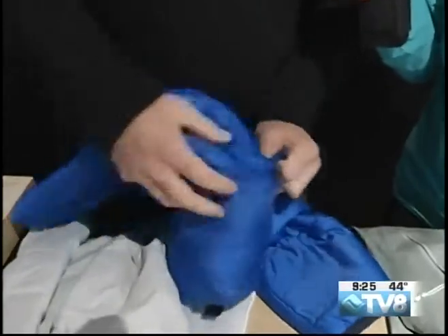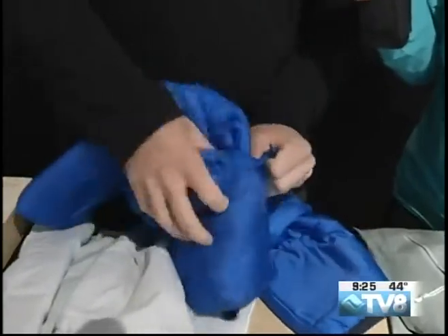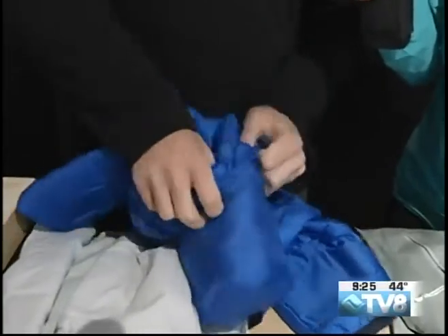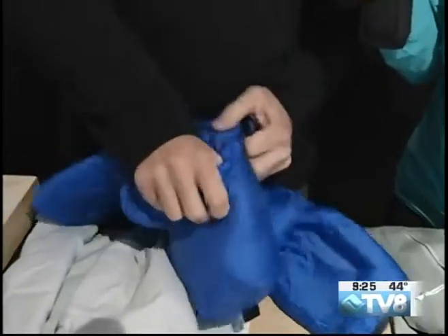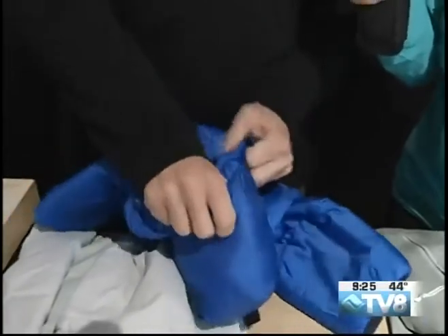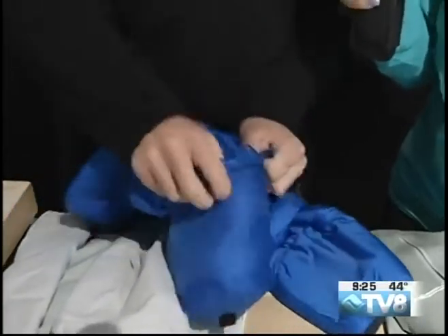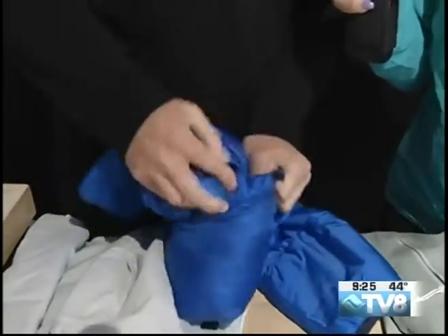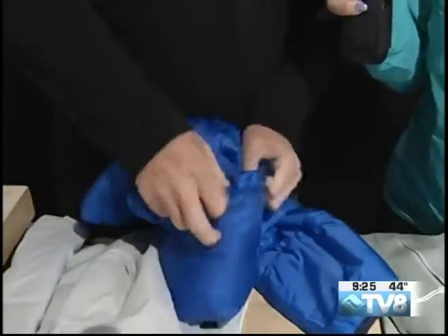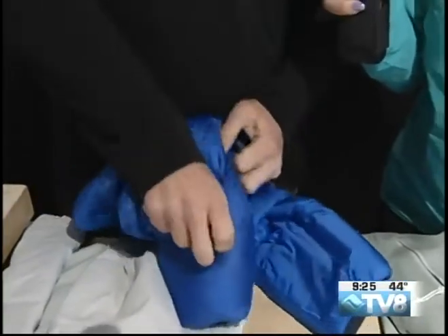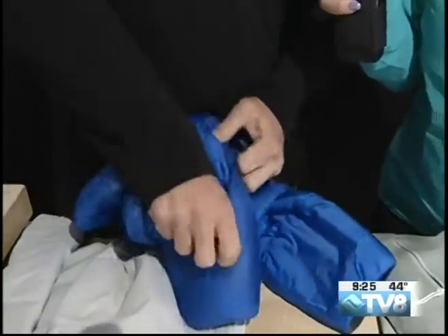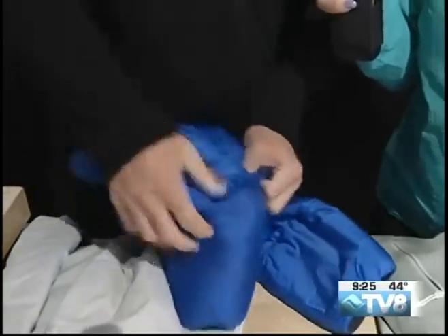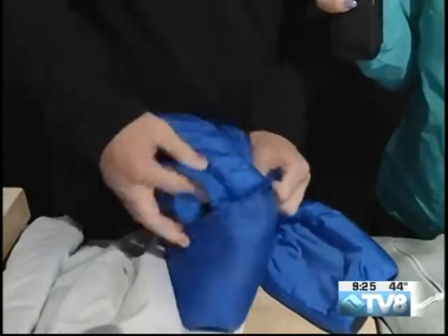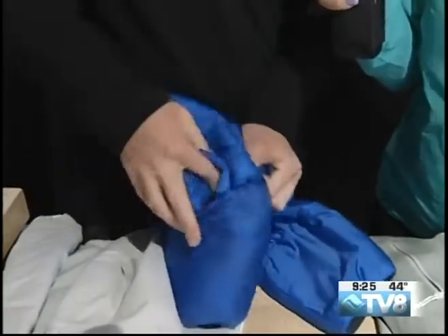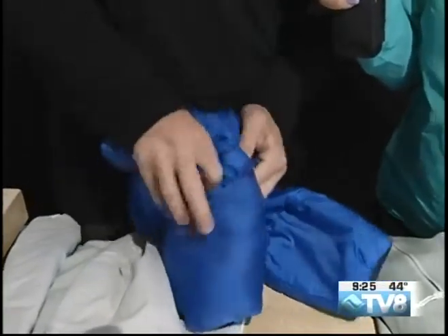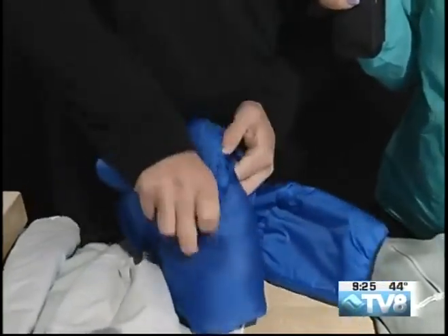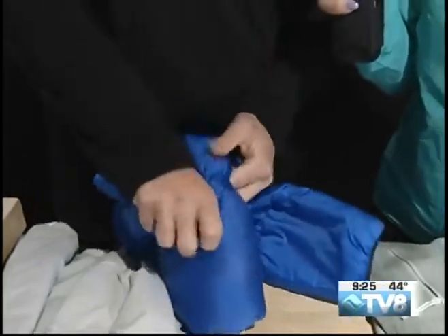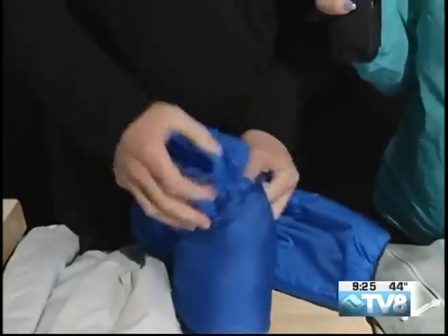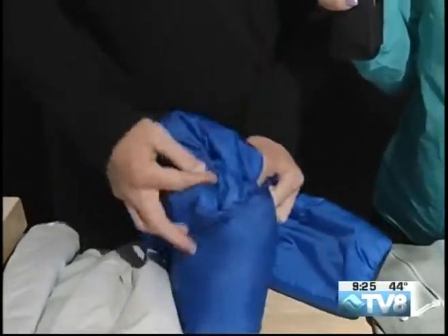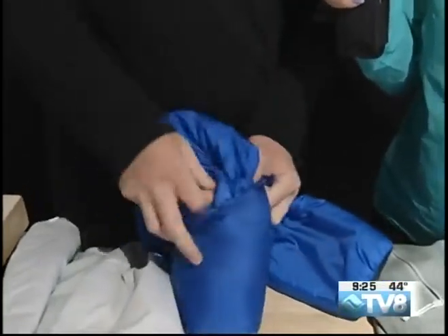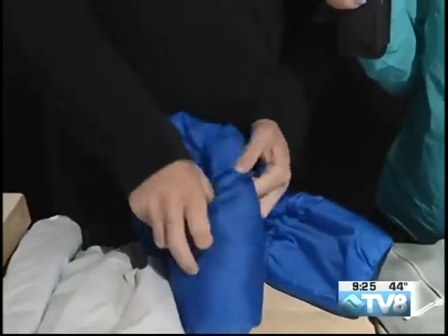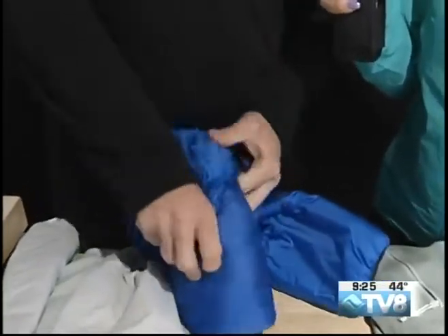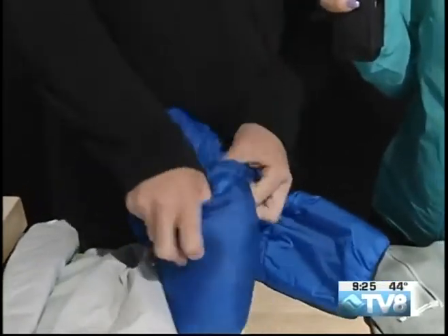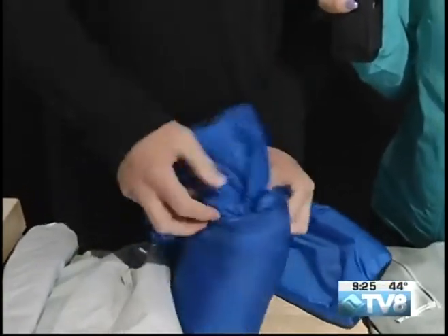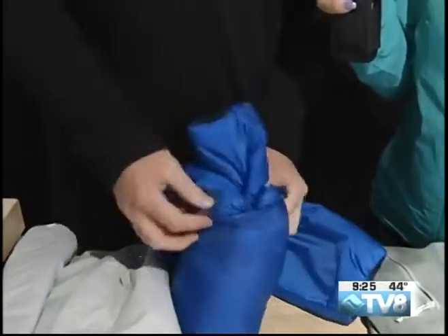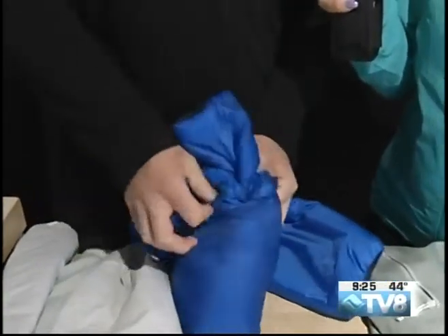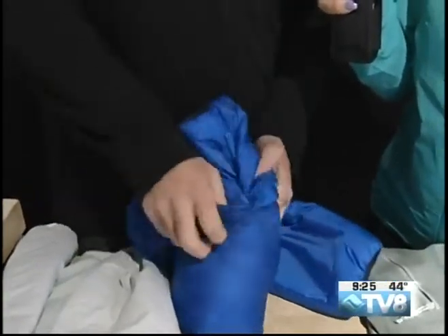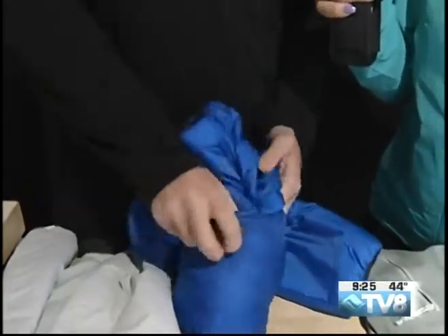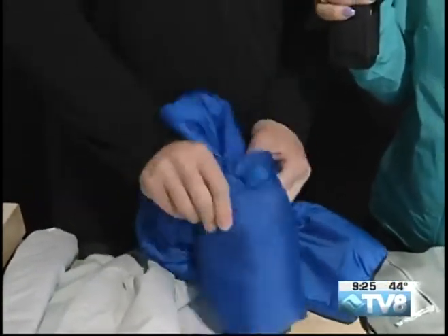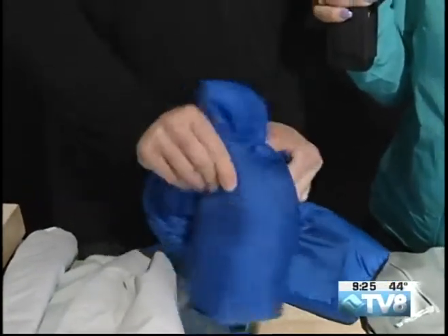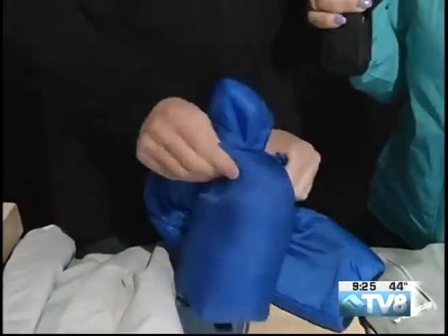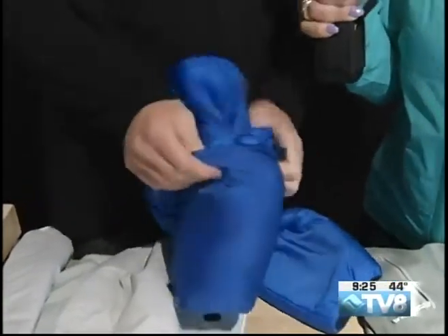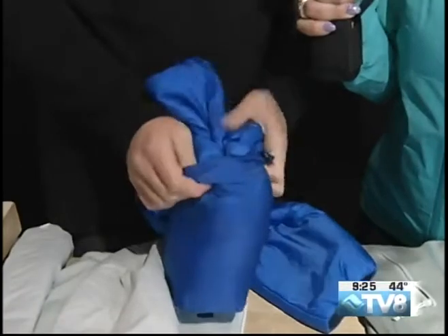From a pro — we're learning here today how to compress jackets.